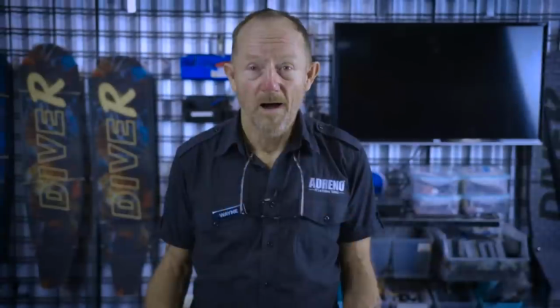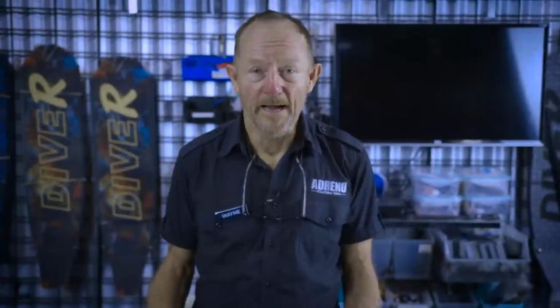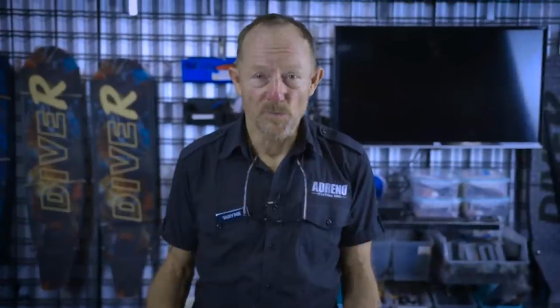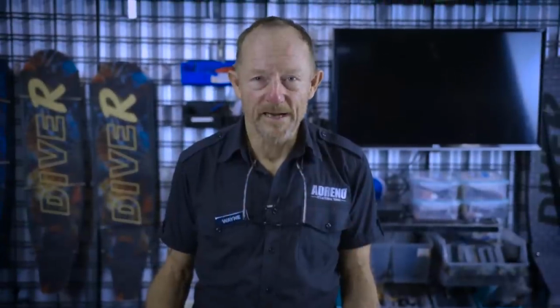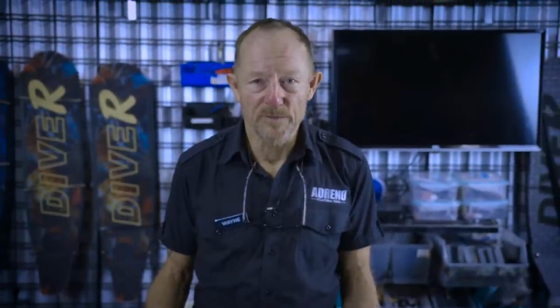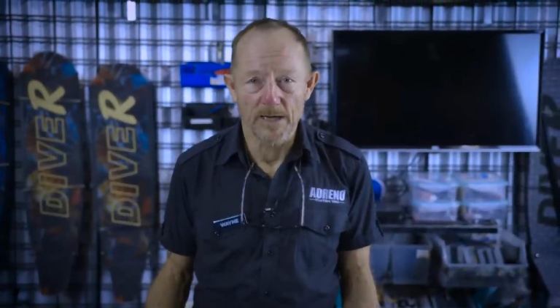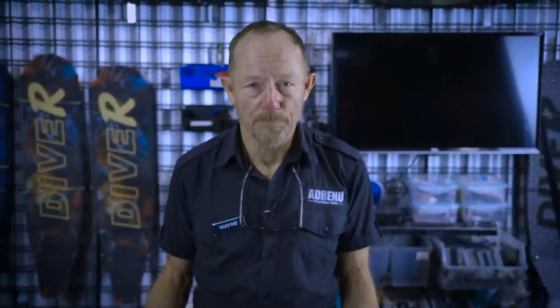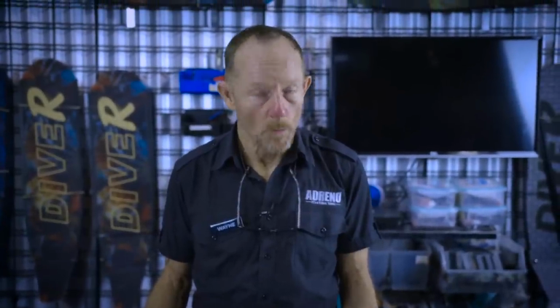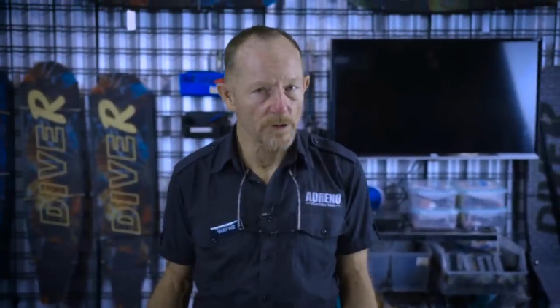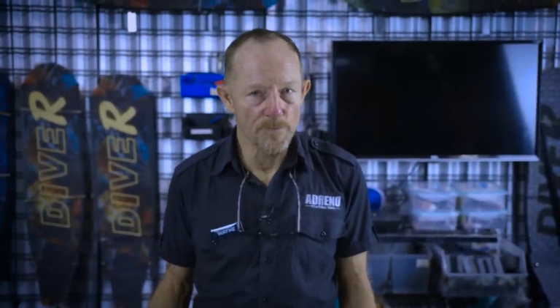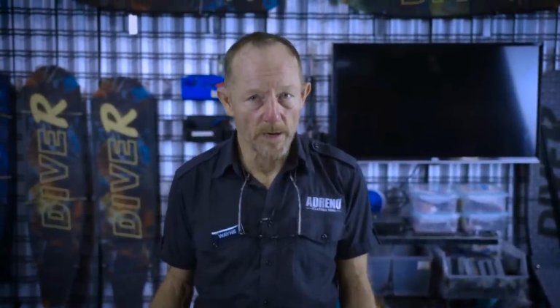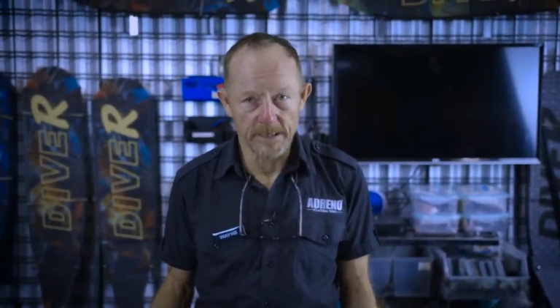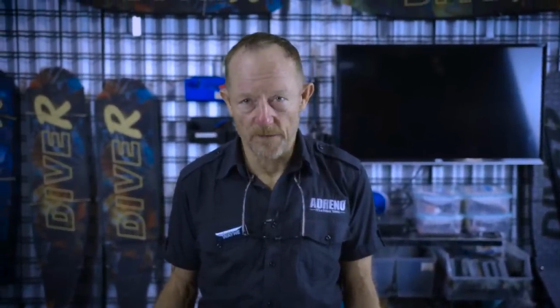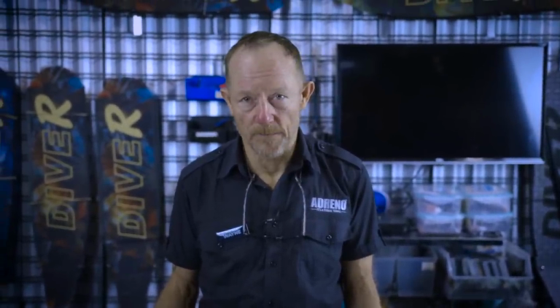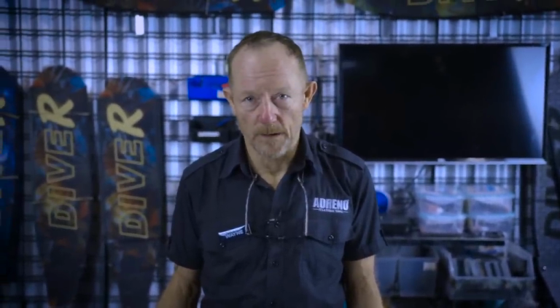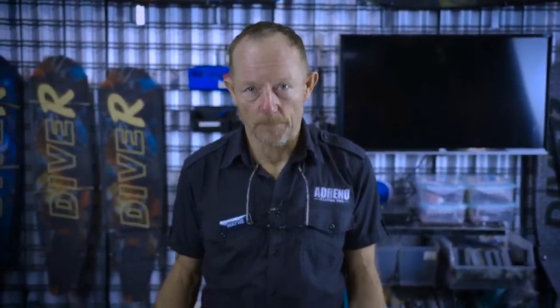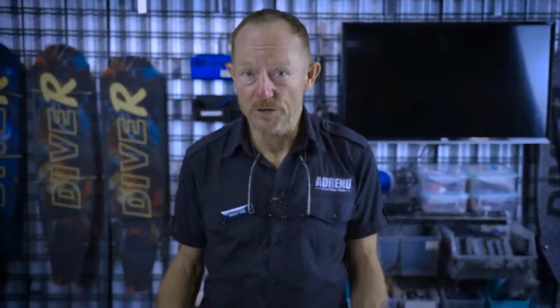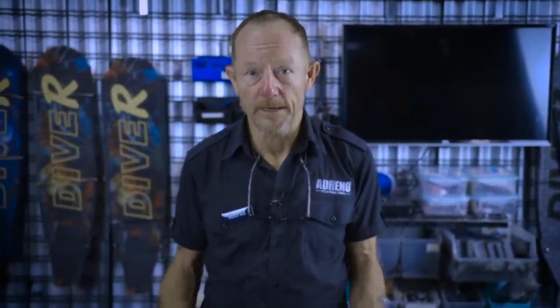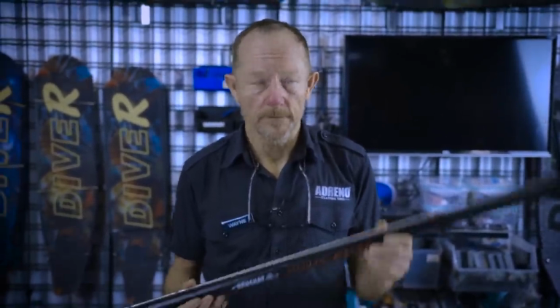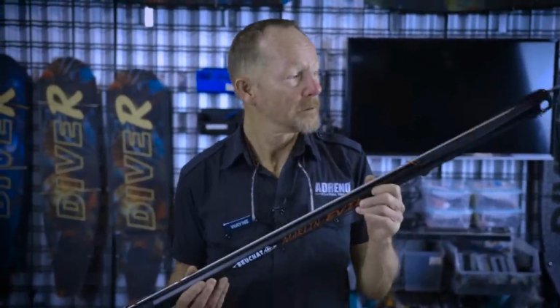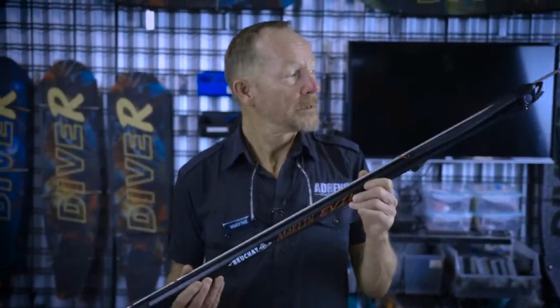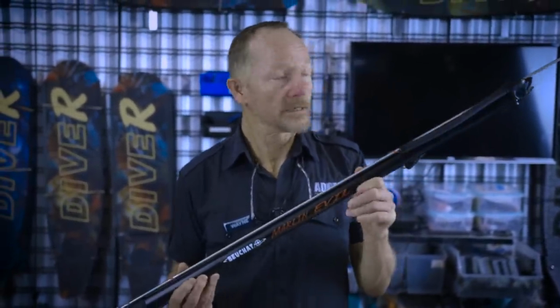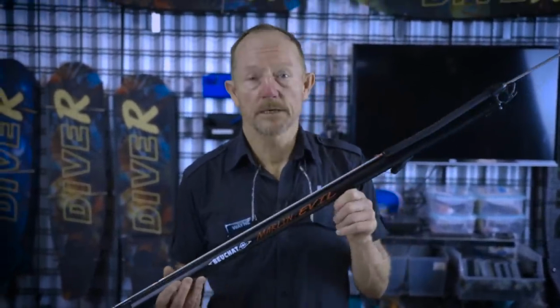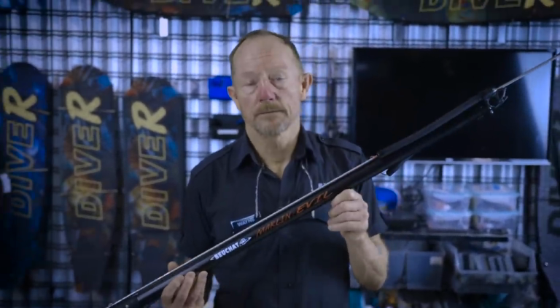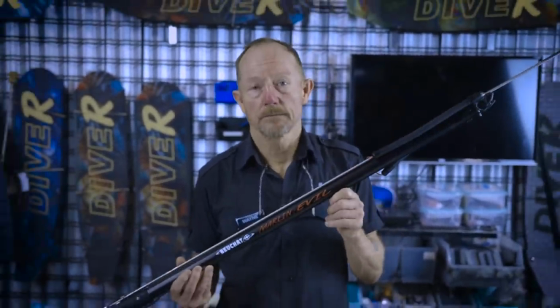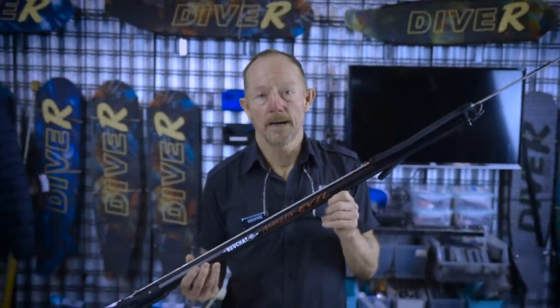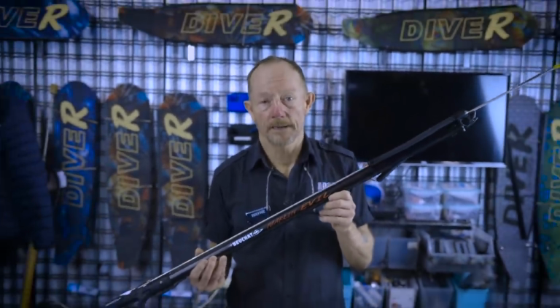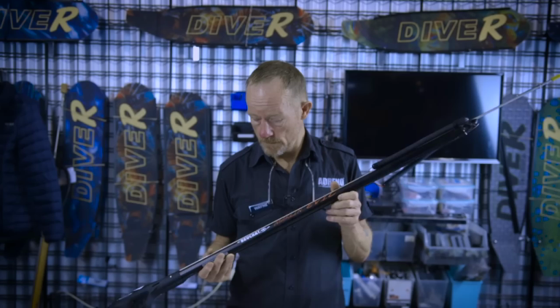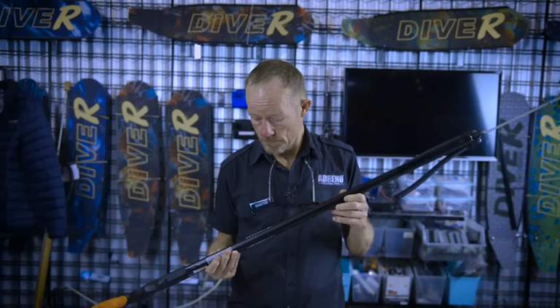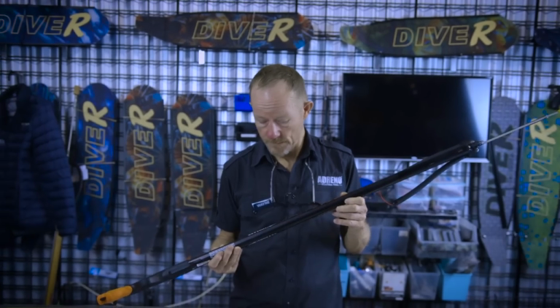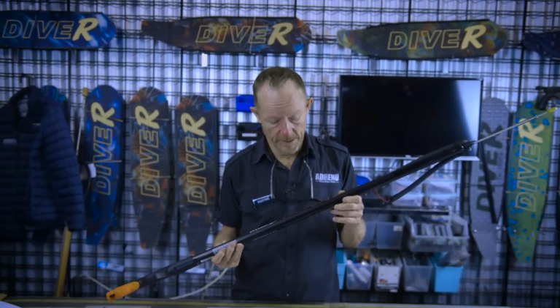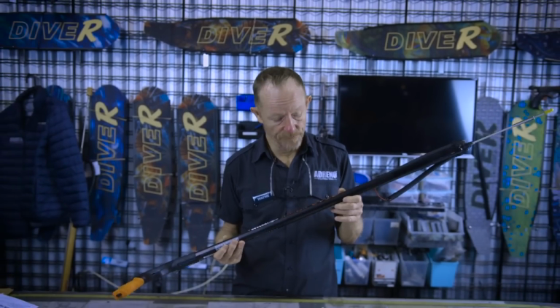Hi, it's Wayne here from Adreno. We've got a new product here from Bosche. It's the Marlin Evil.